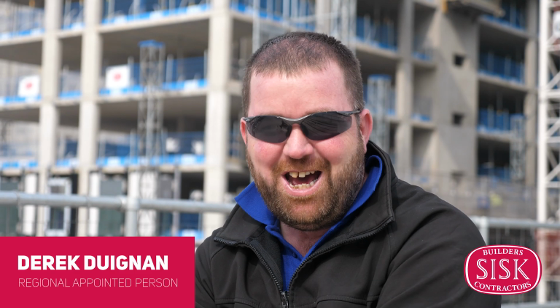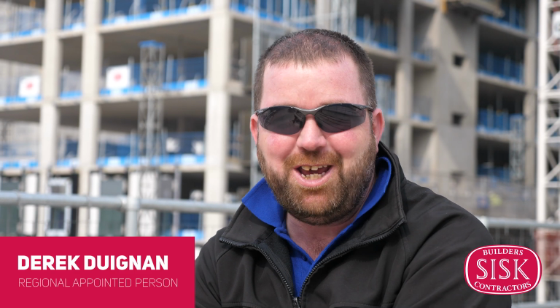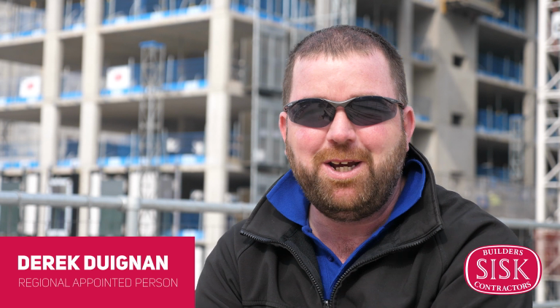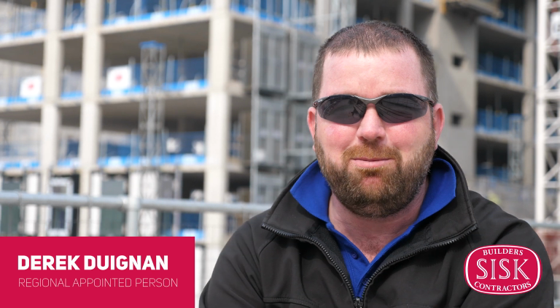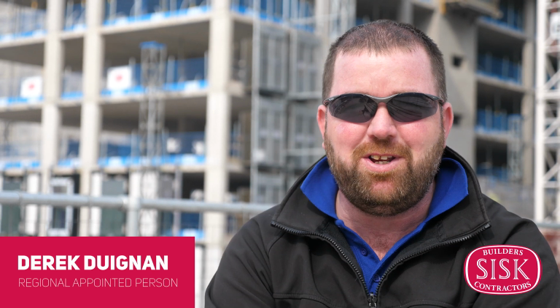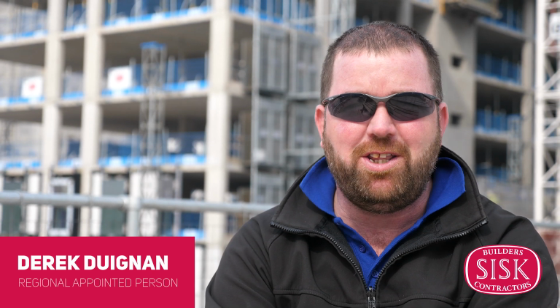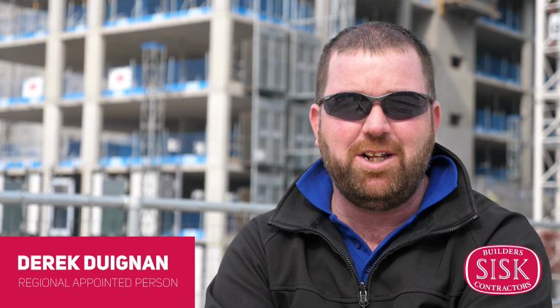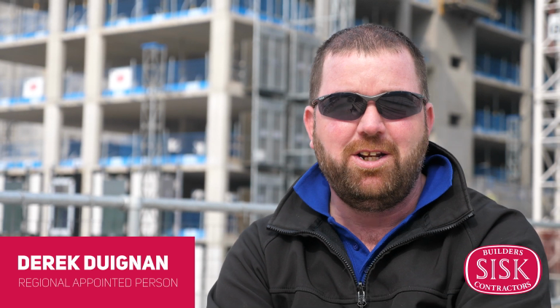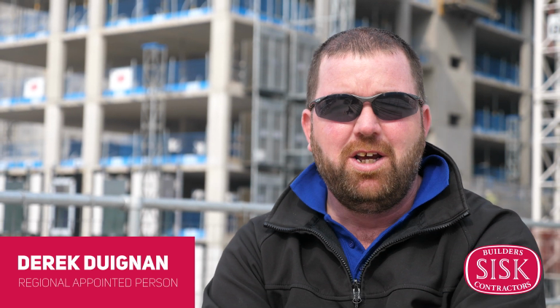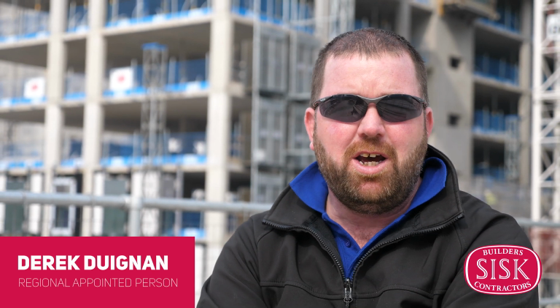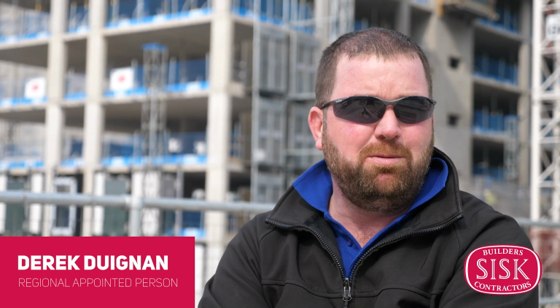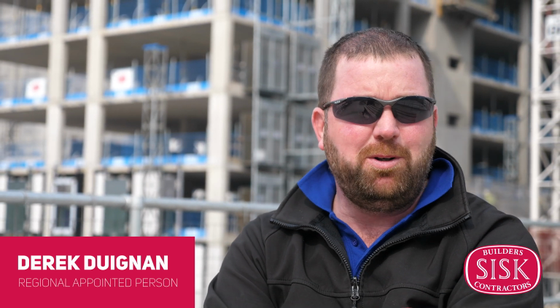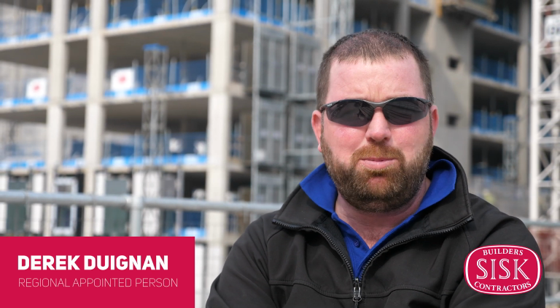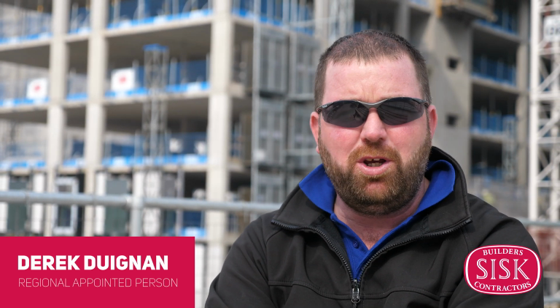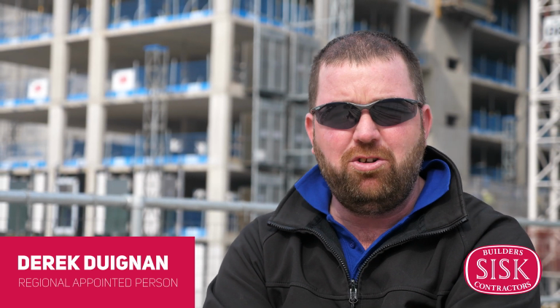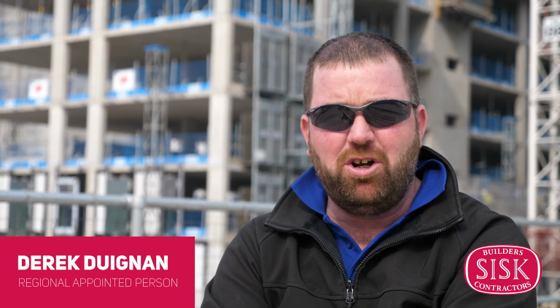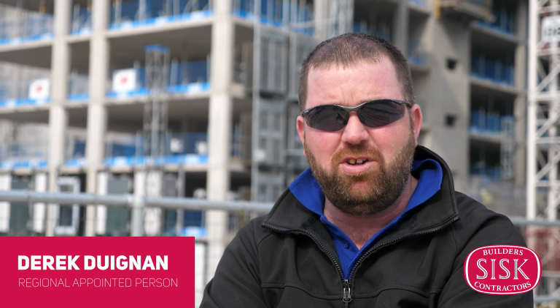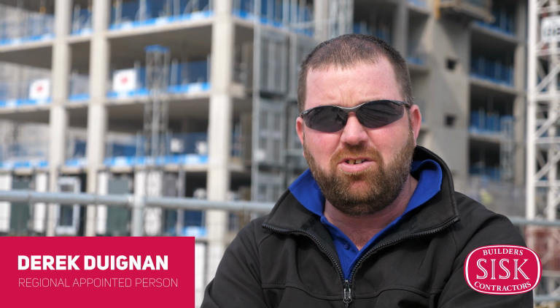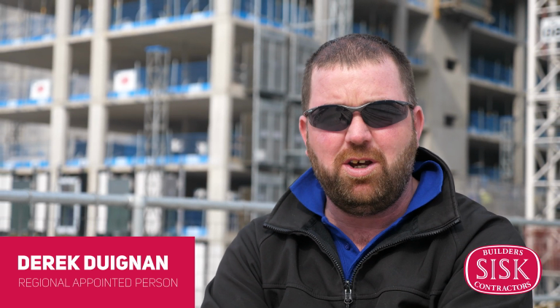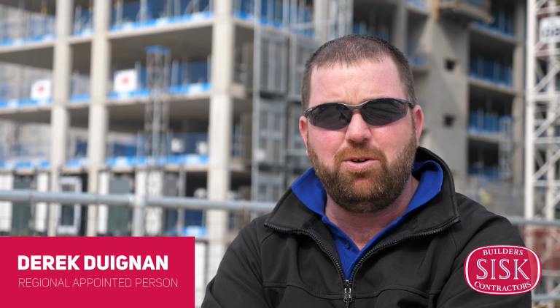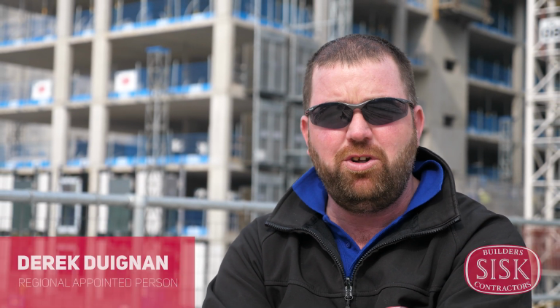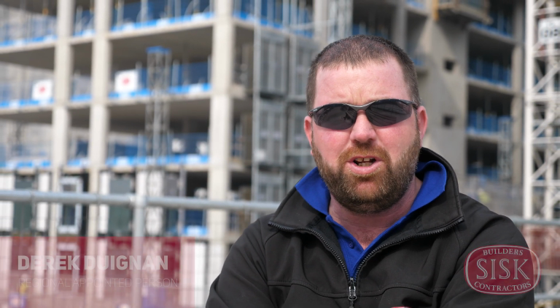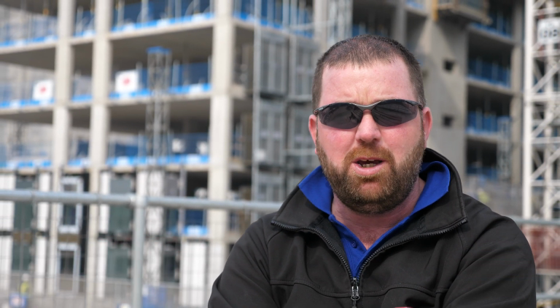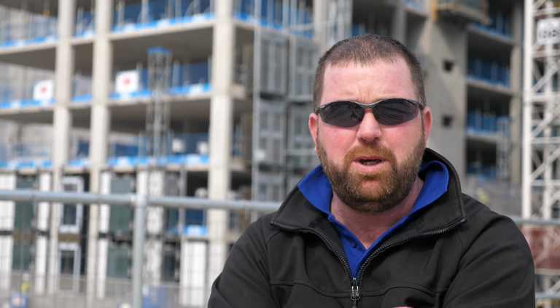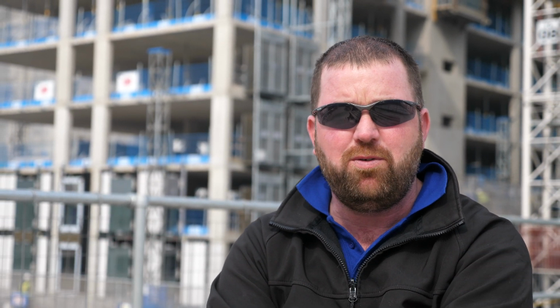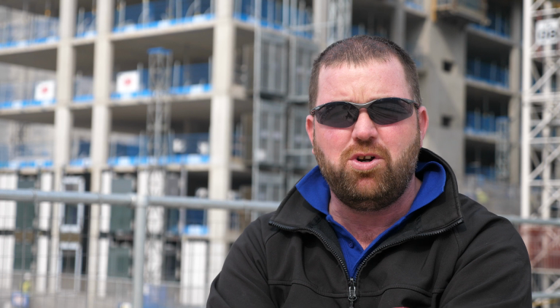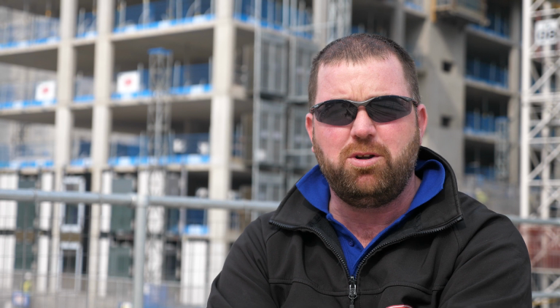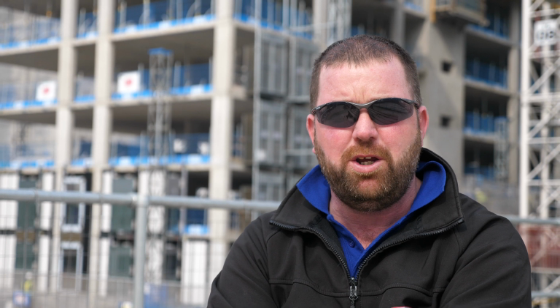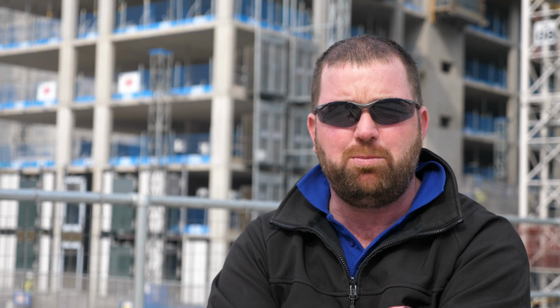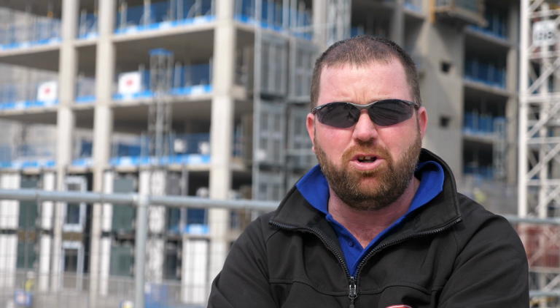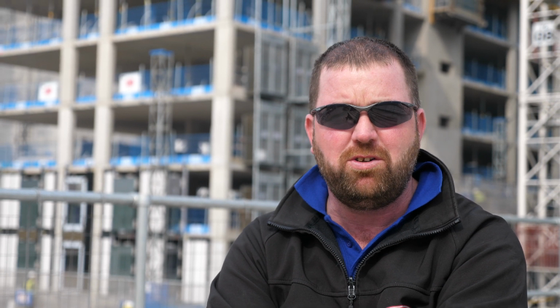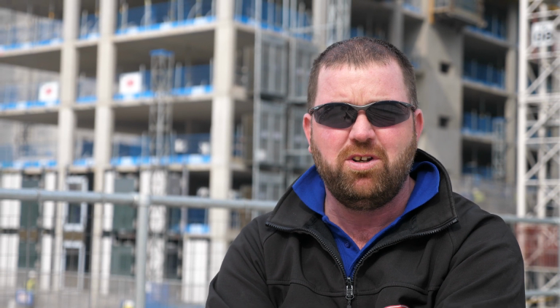Hi, my name is Derek Dayton. I'm an employee of John Sisk. I'm the regional AP for North Major Projects.